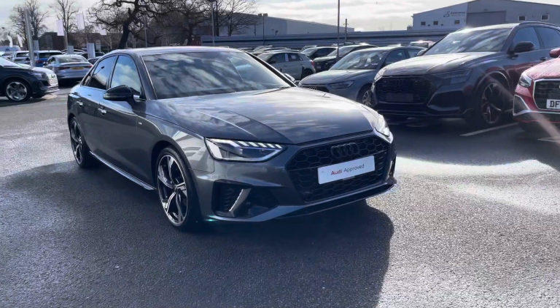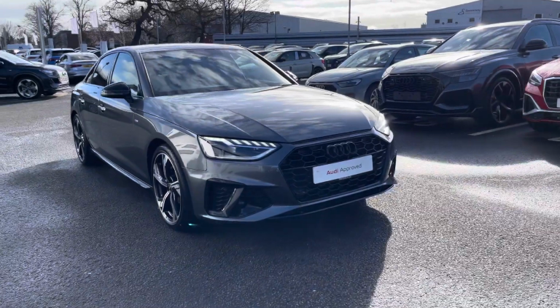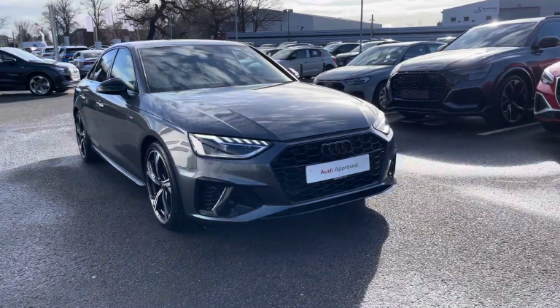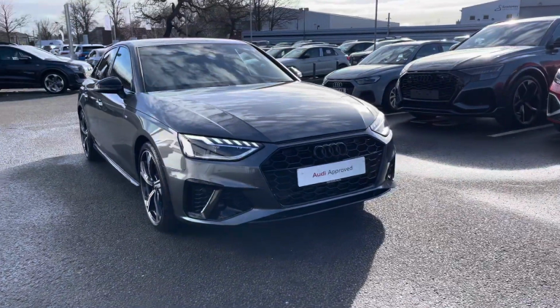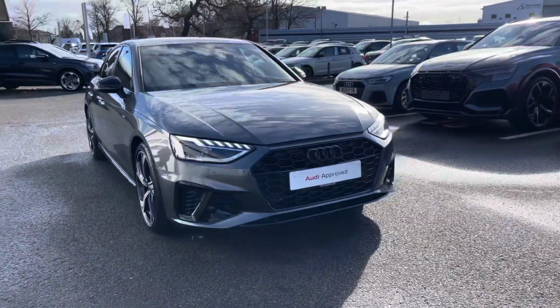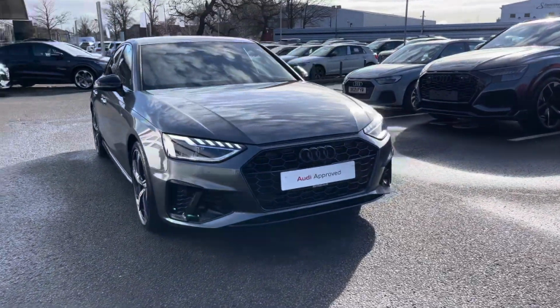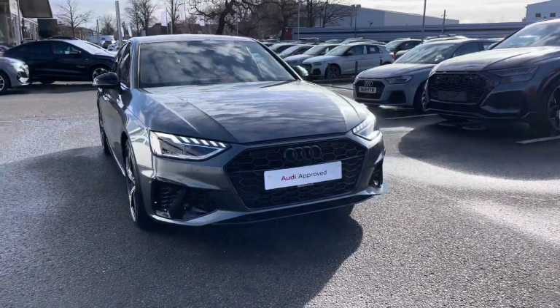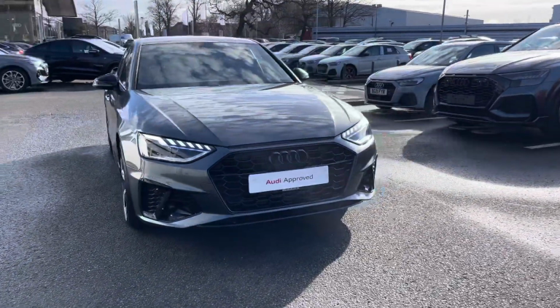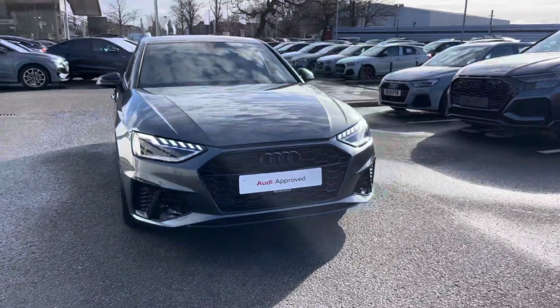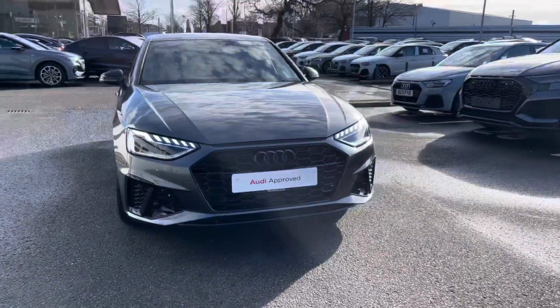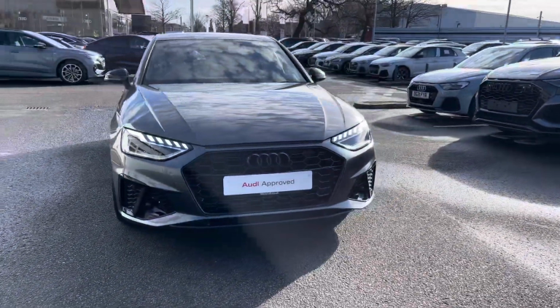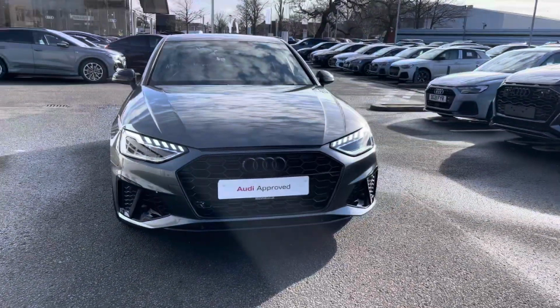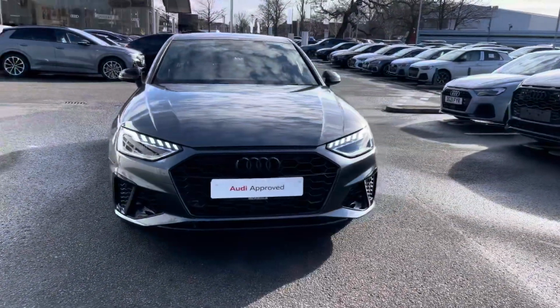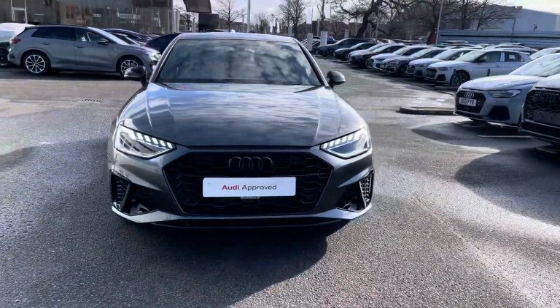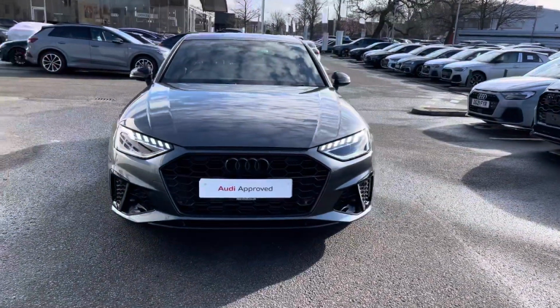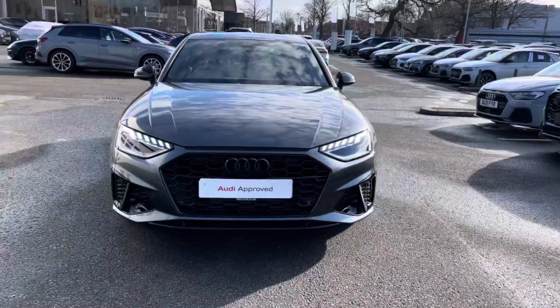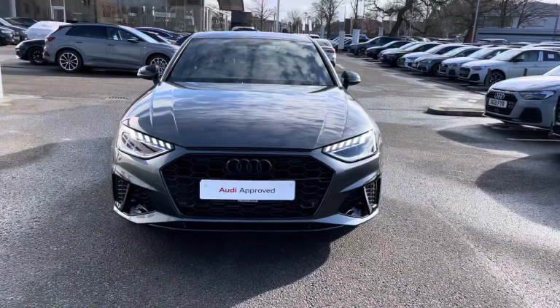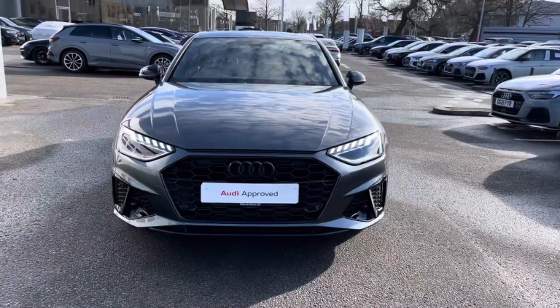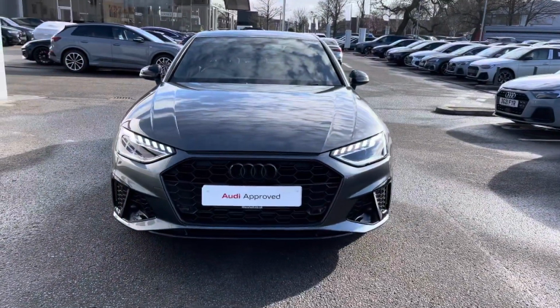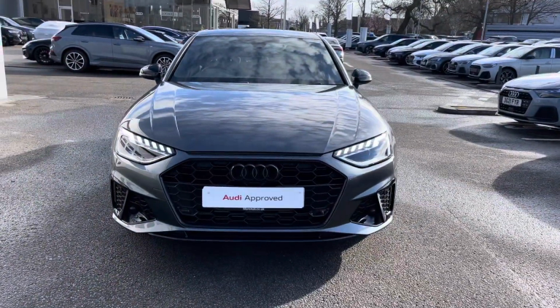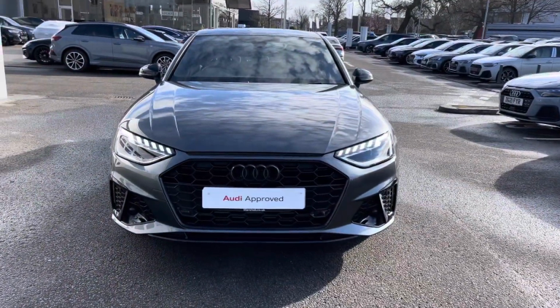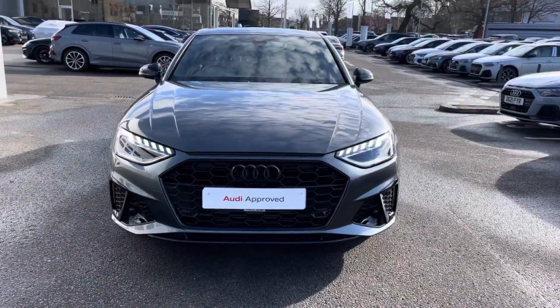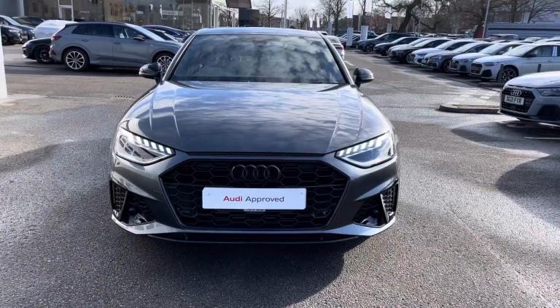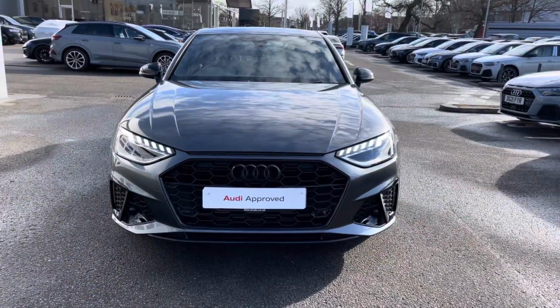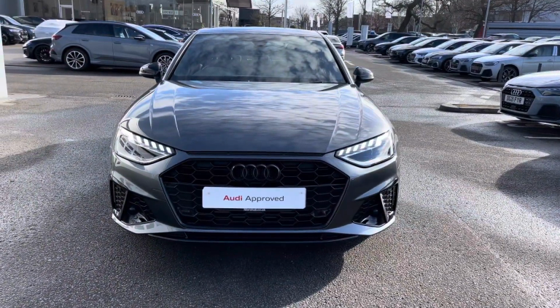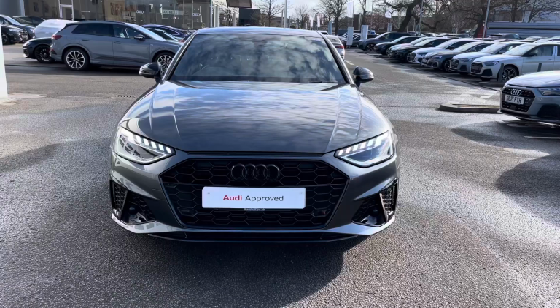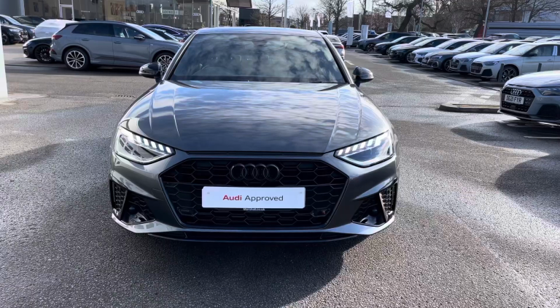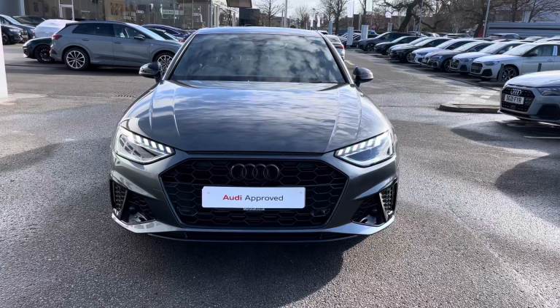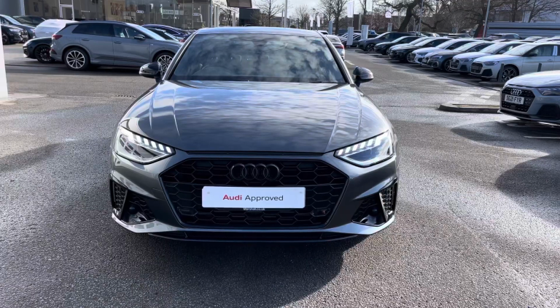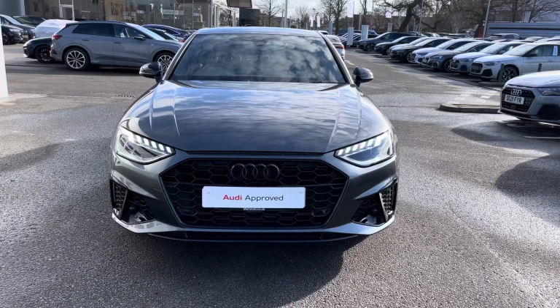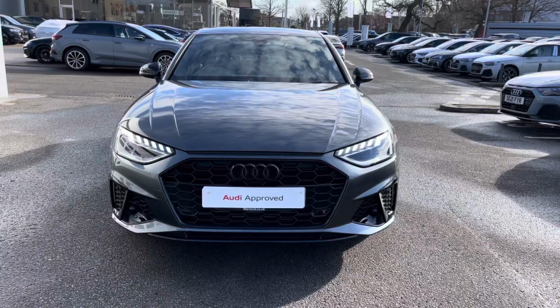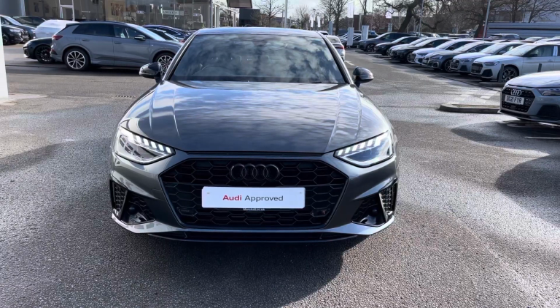Starting off today we're looking at the Audi A4 Black Edition 35 TFSI, and we can see that Daytona Grey pearl effect finish.